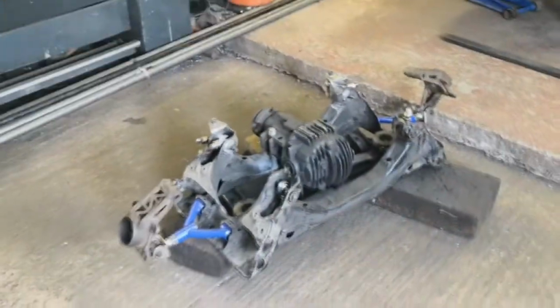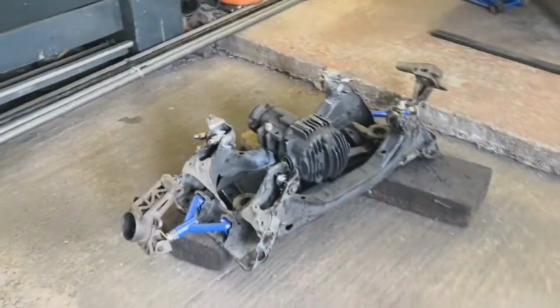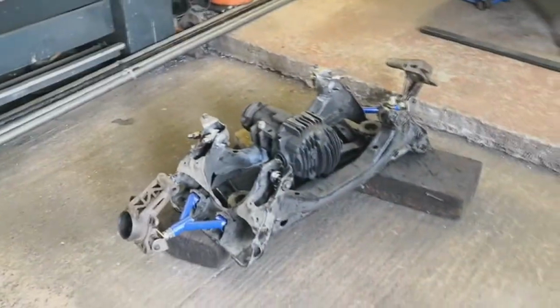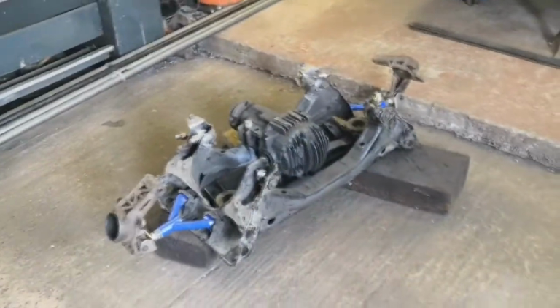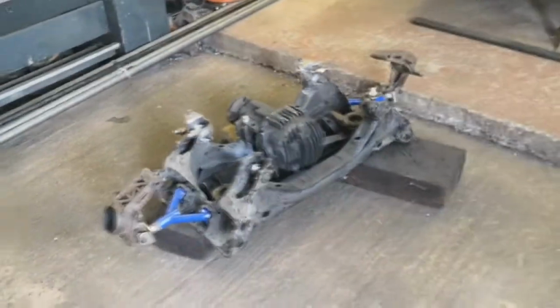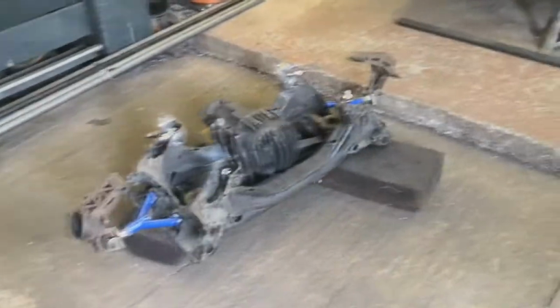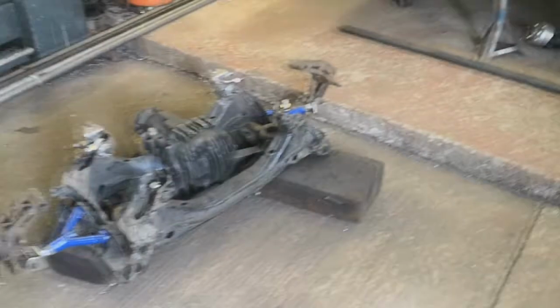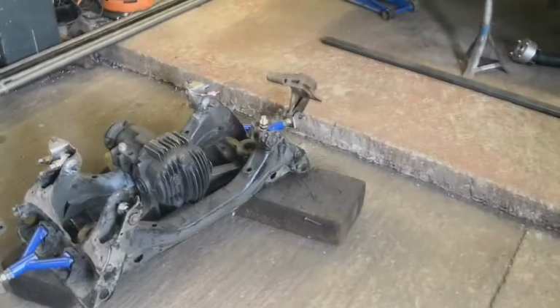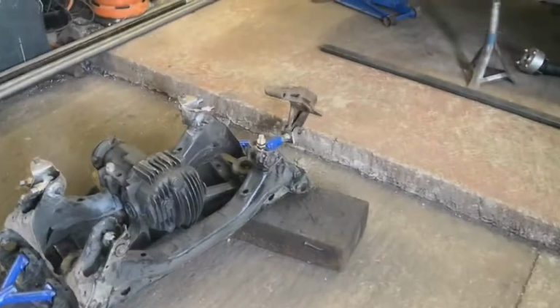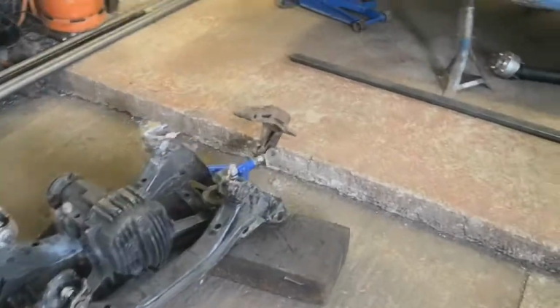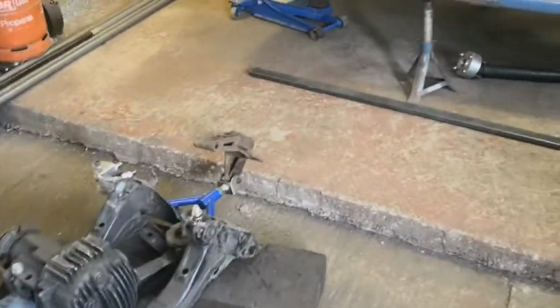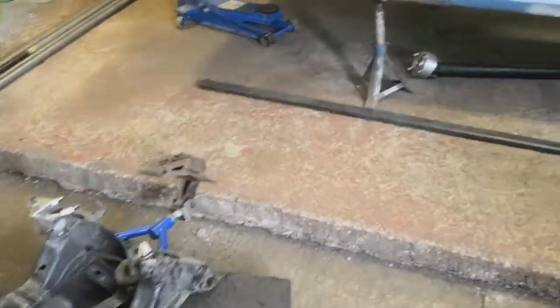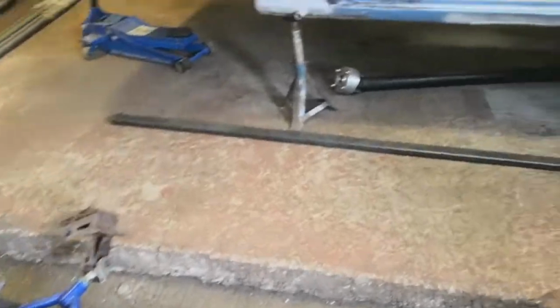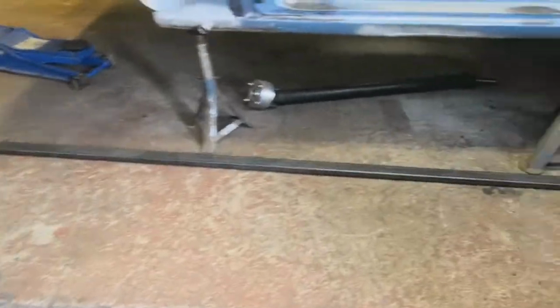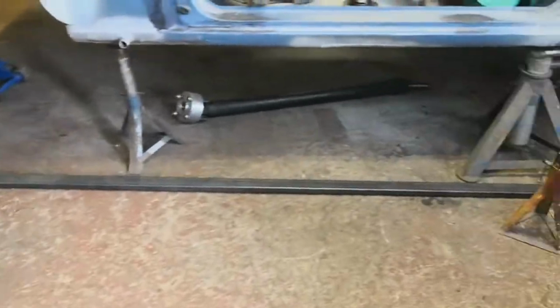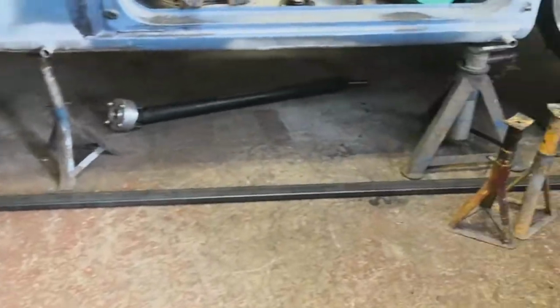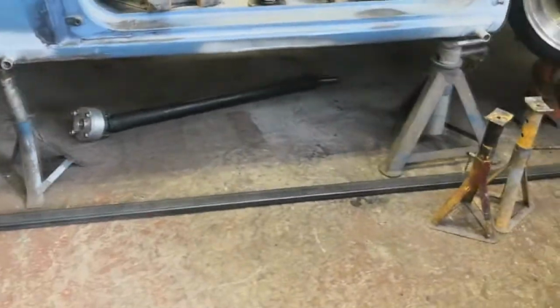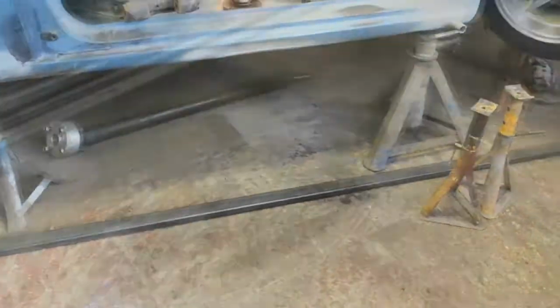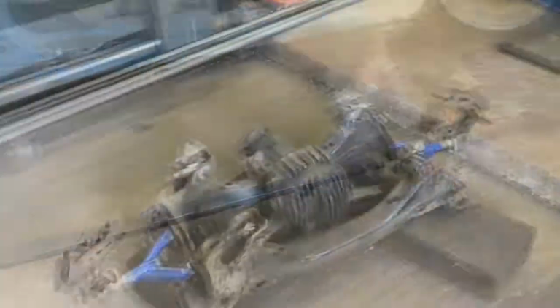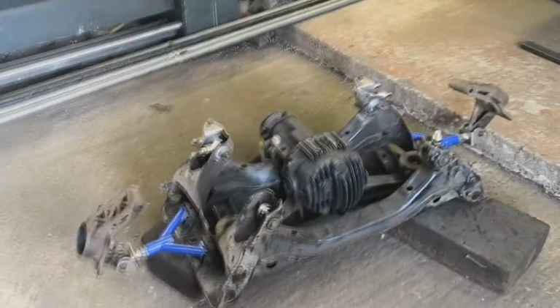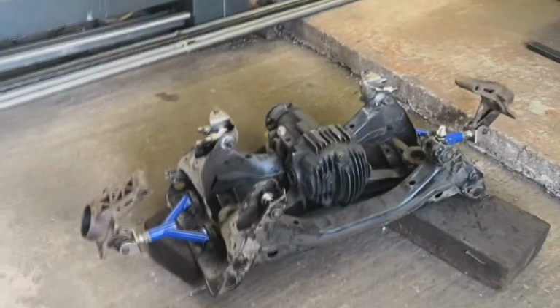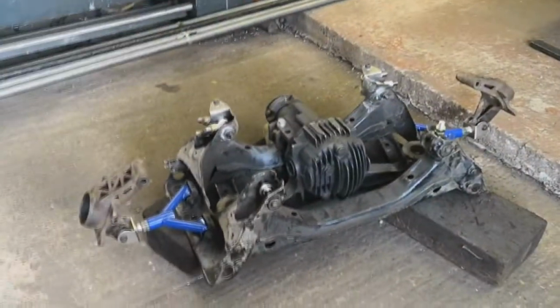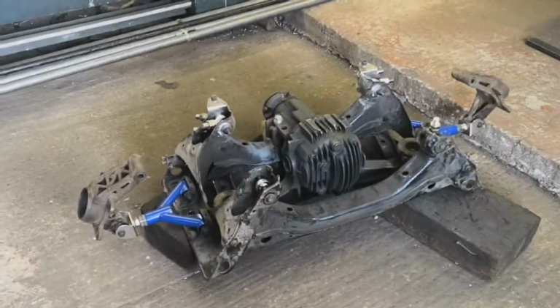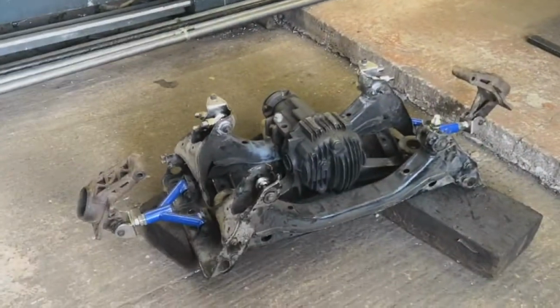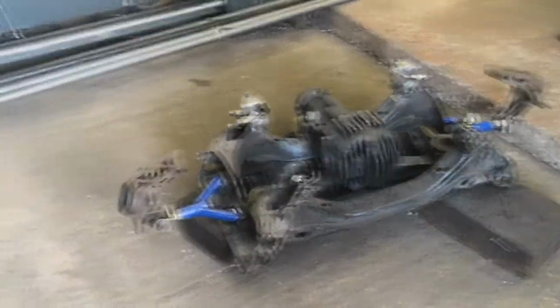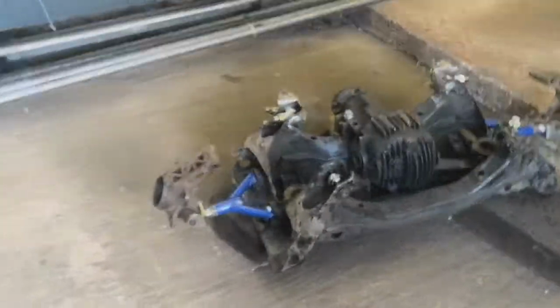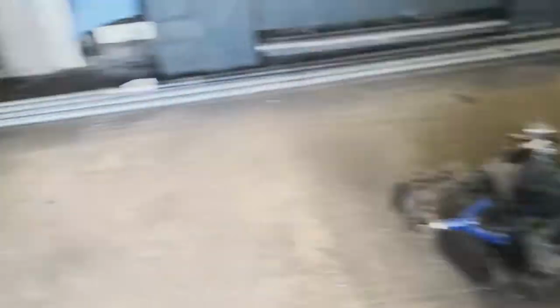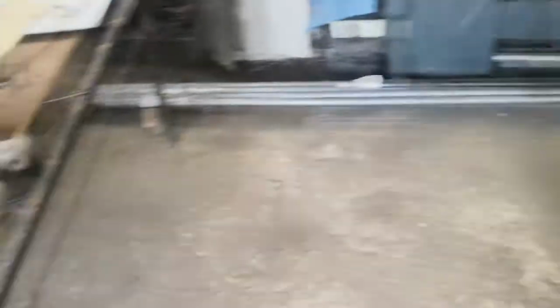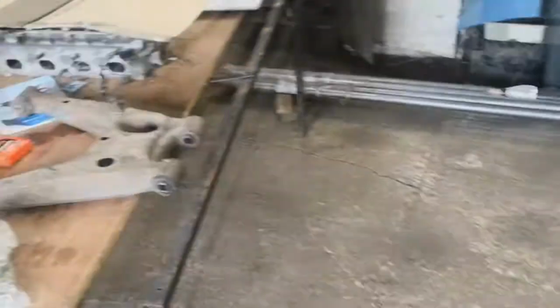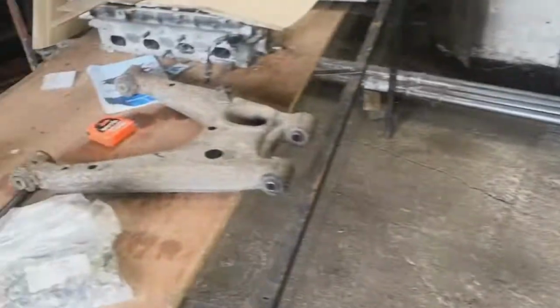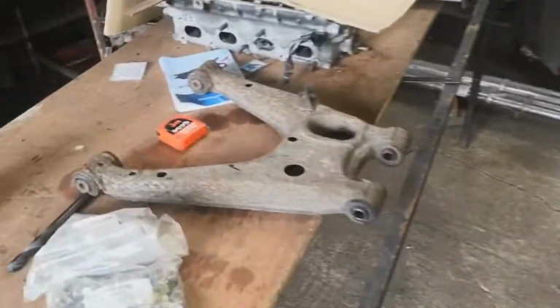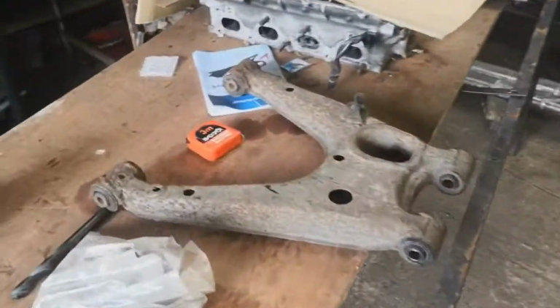Welcome back to the Darifto micro build diary. I'm going to make a jig now so I can make the lower arms.